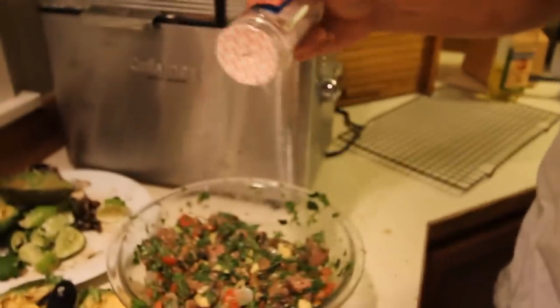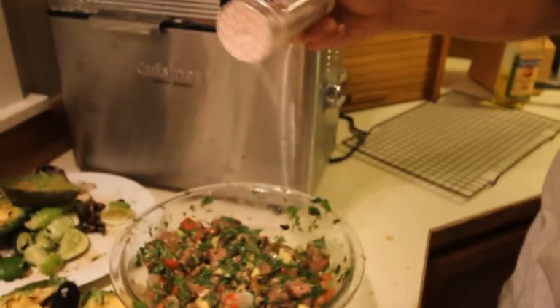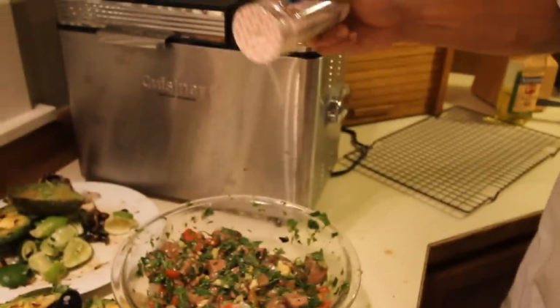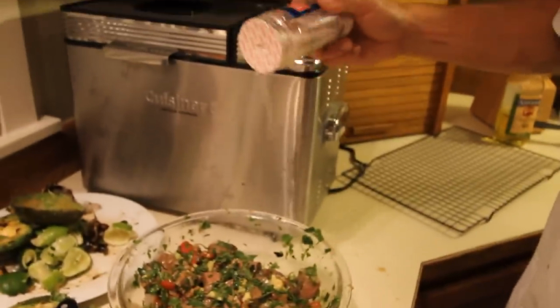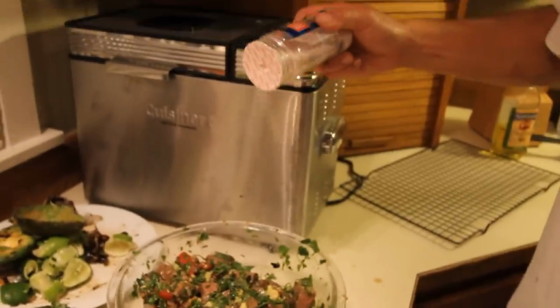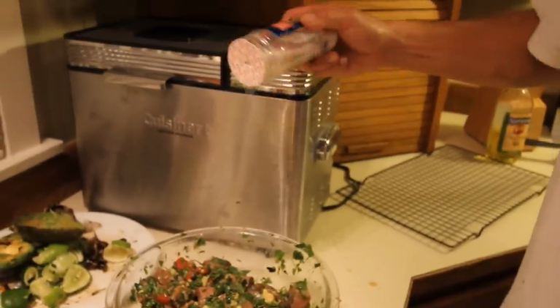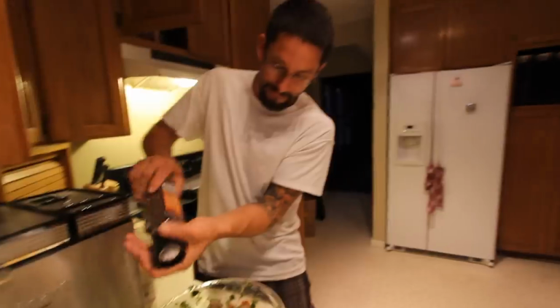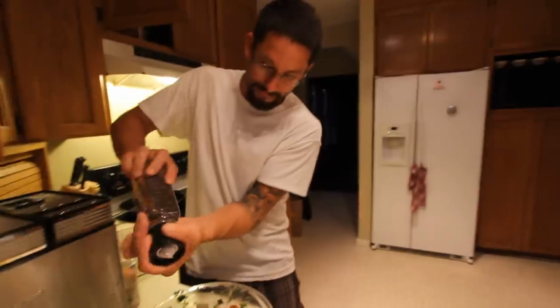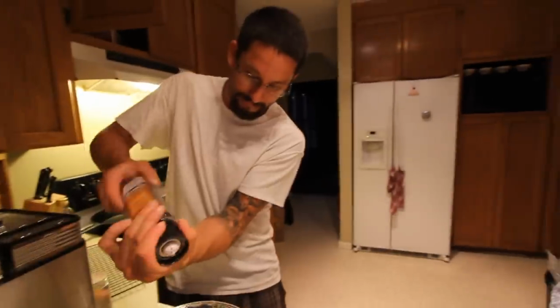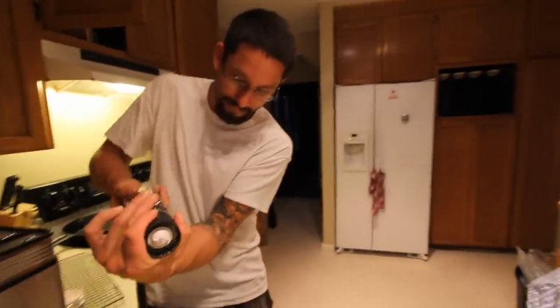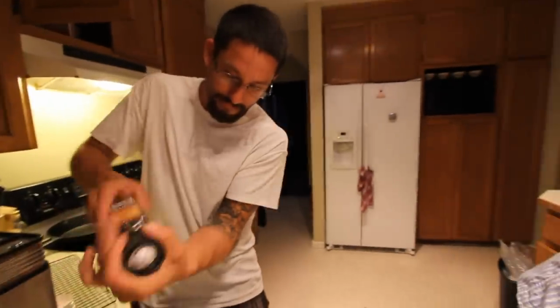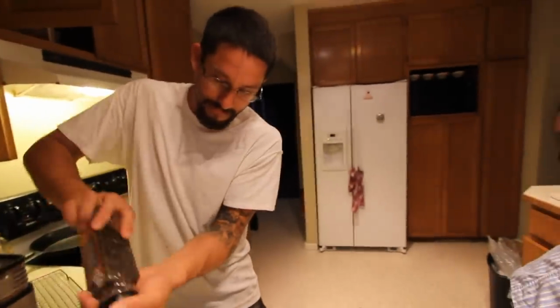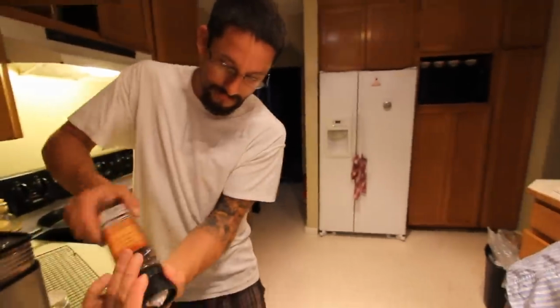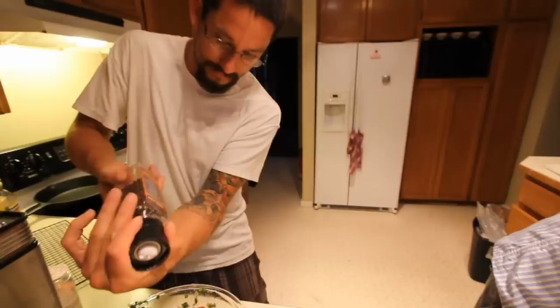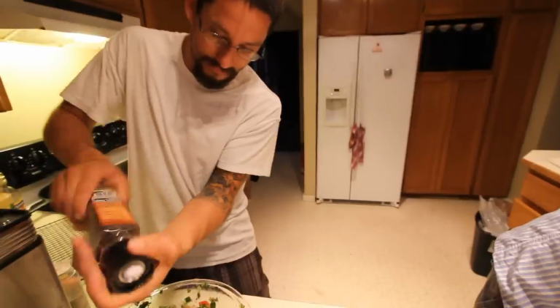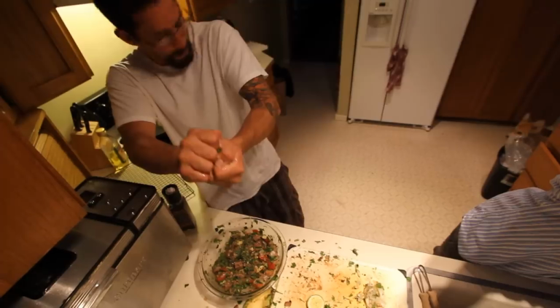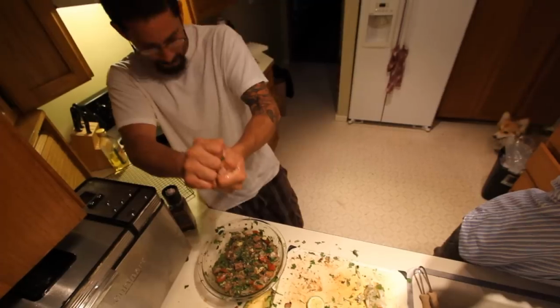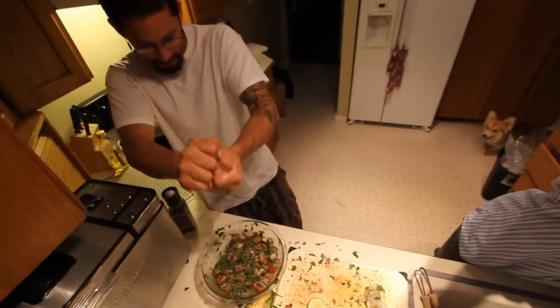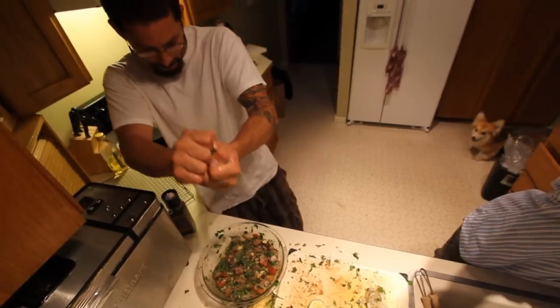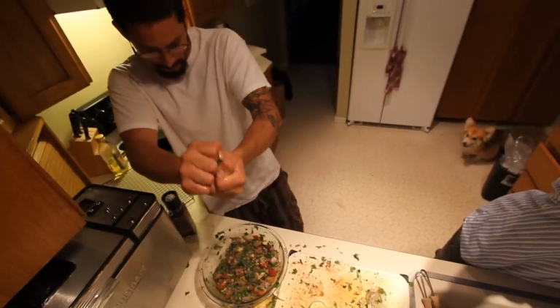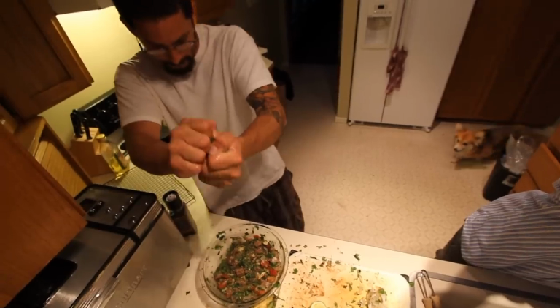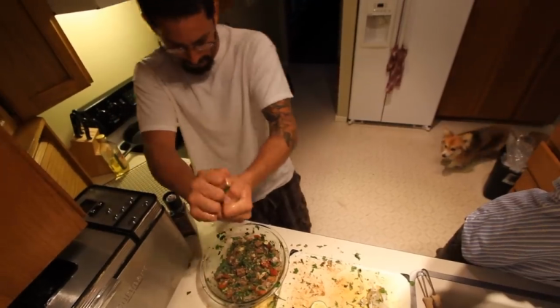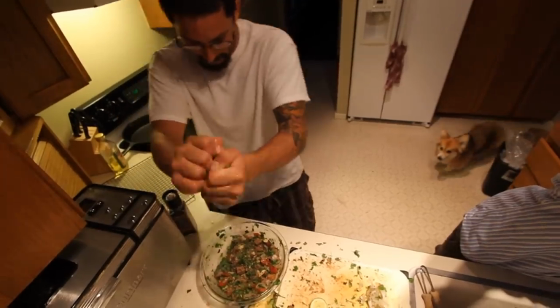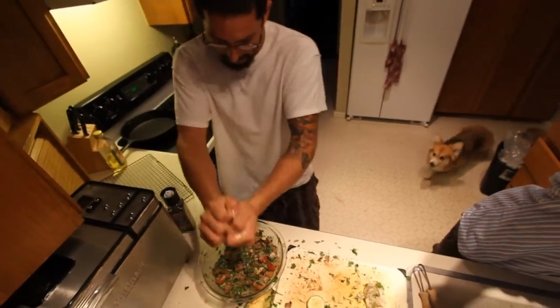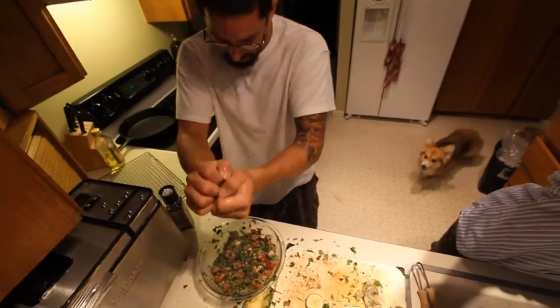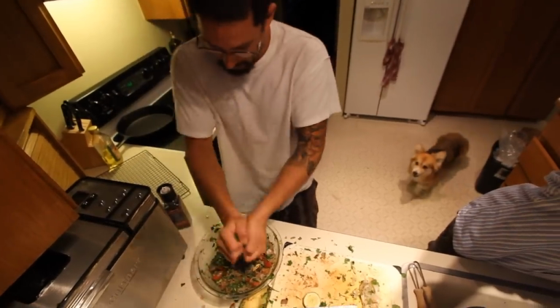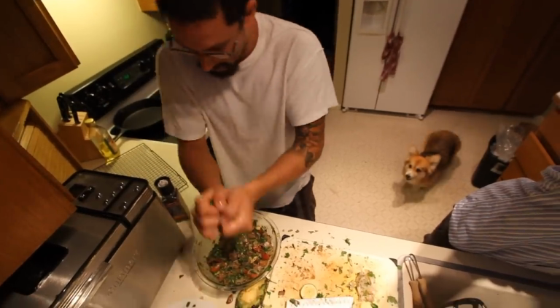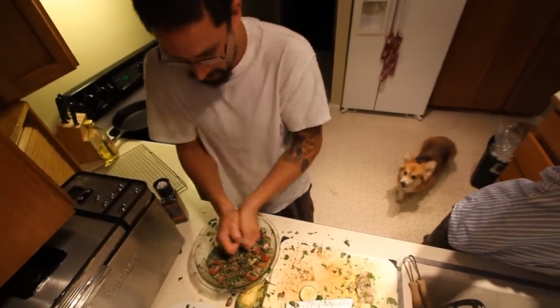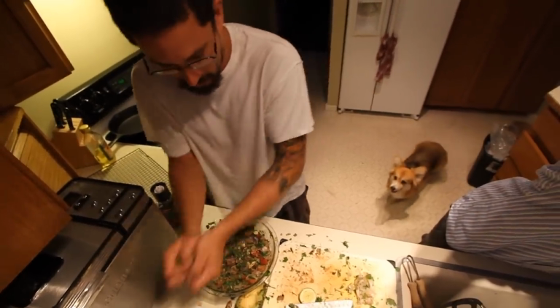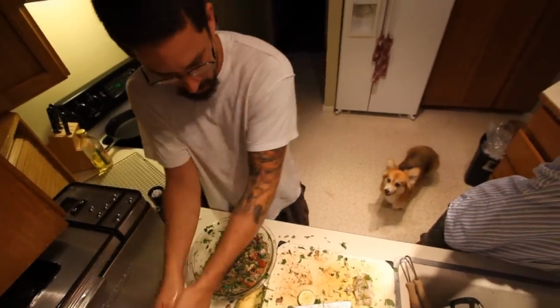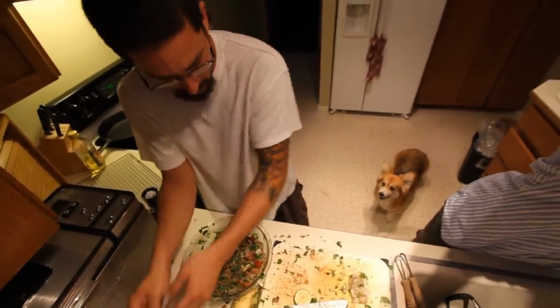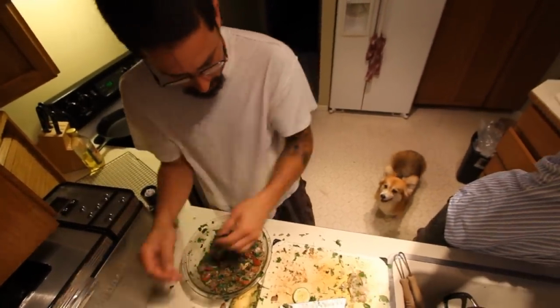Add some sea salt and freshly cracked pepper, and another squeeze of lime.